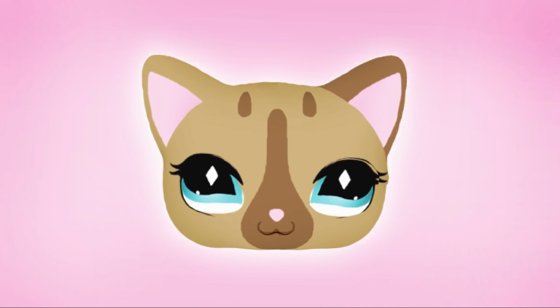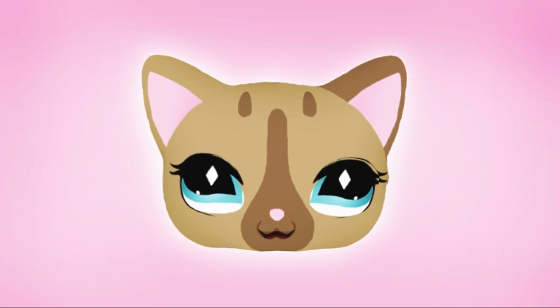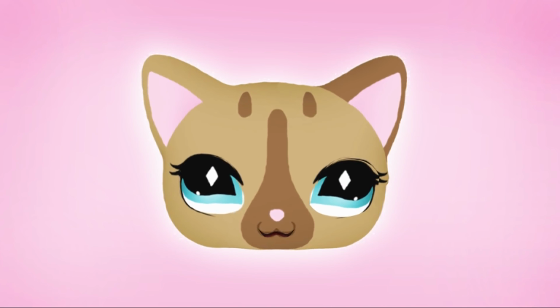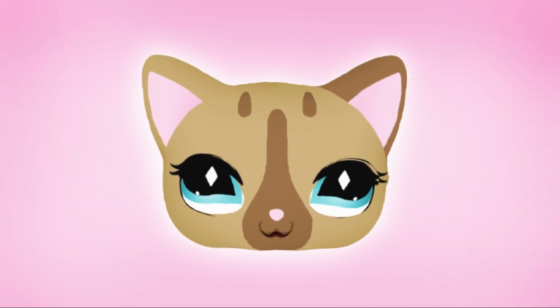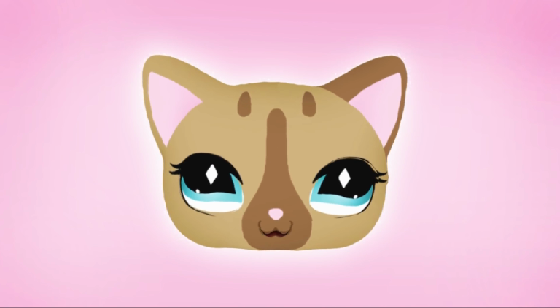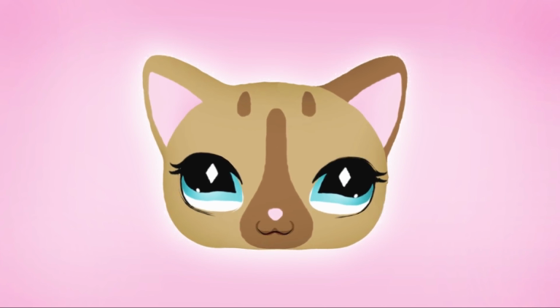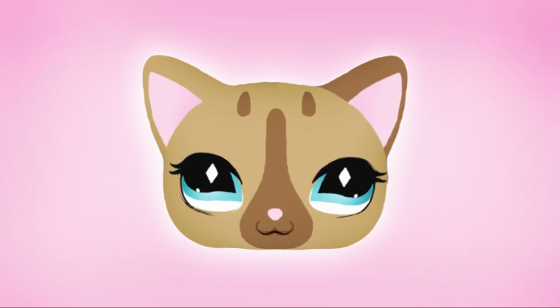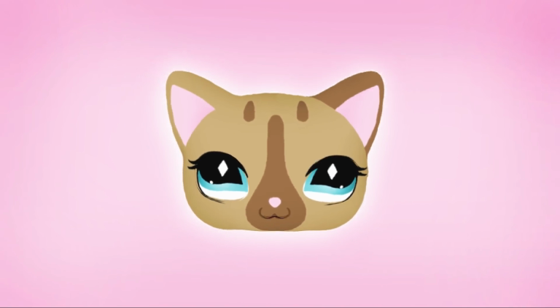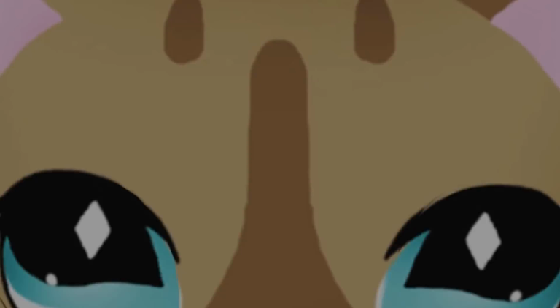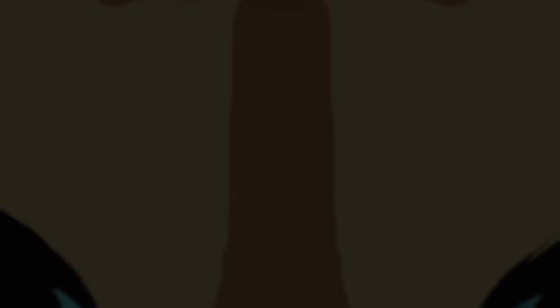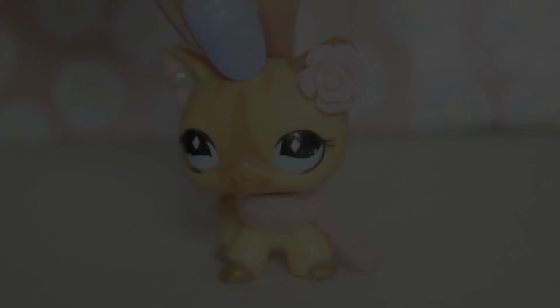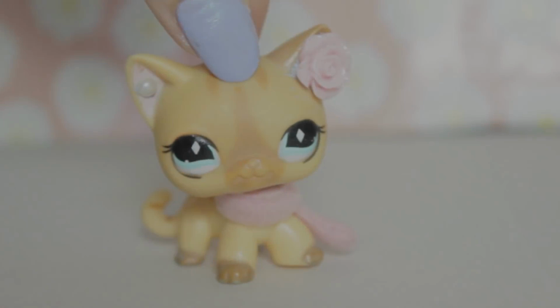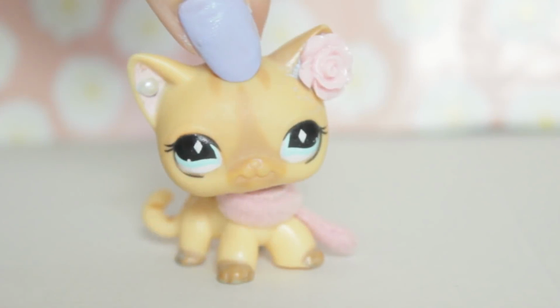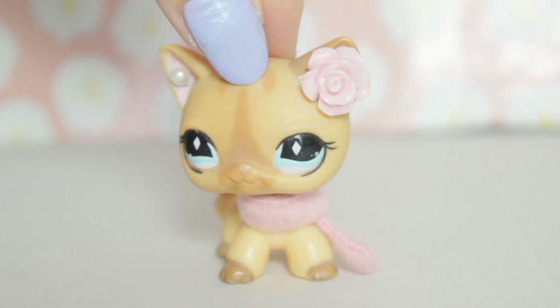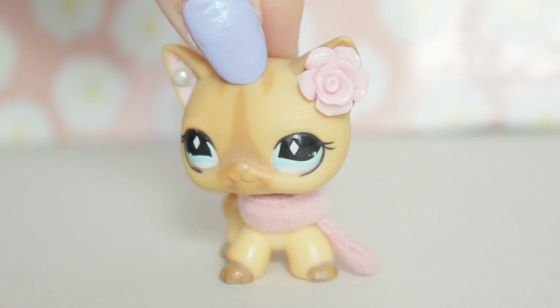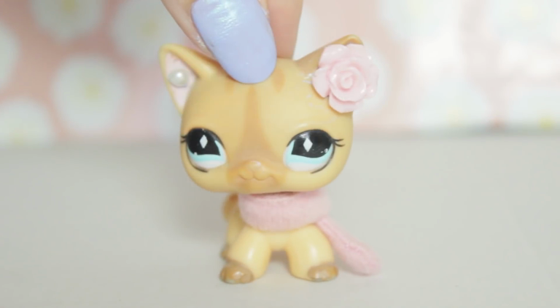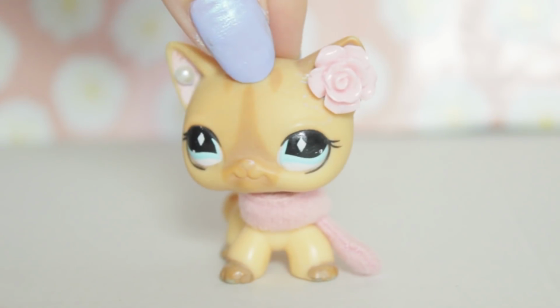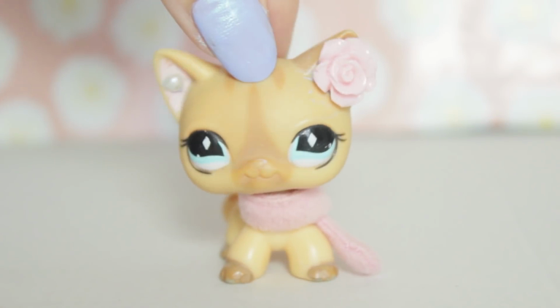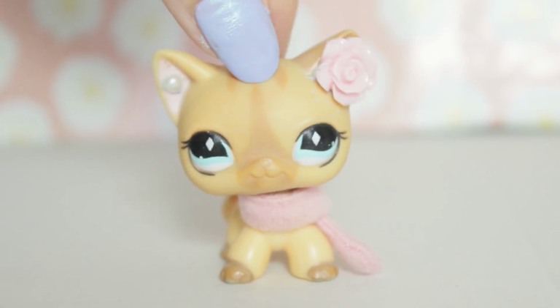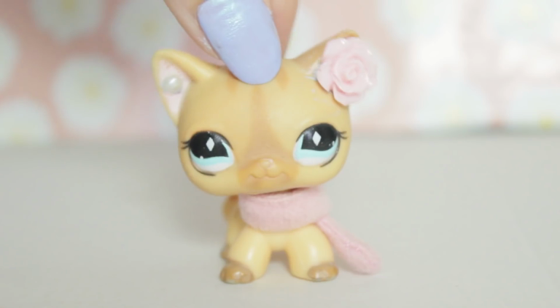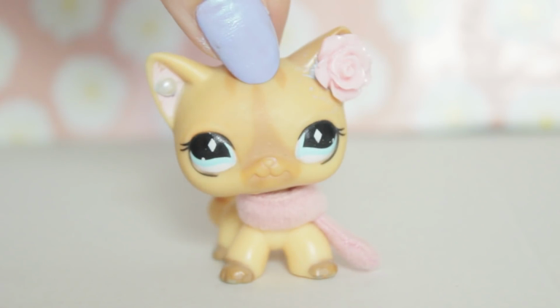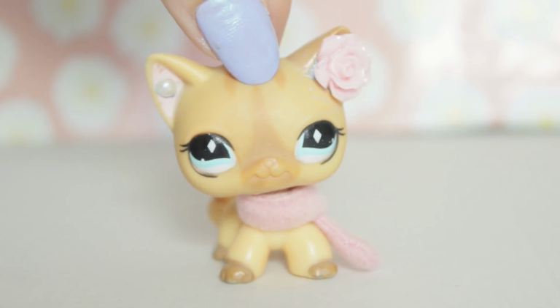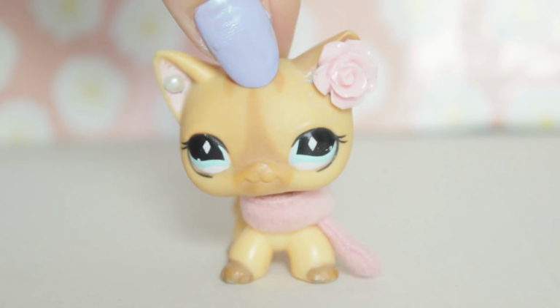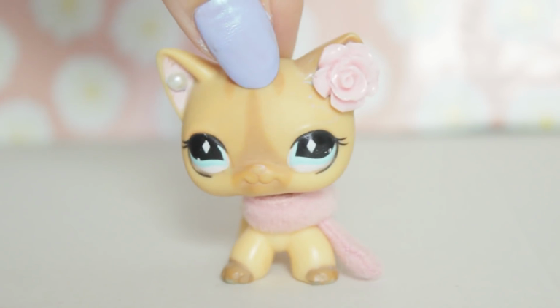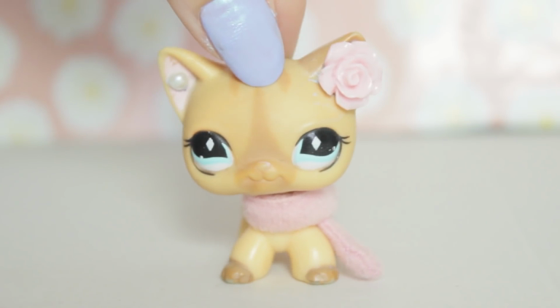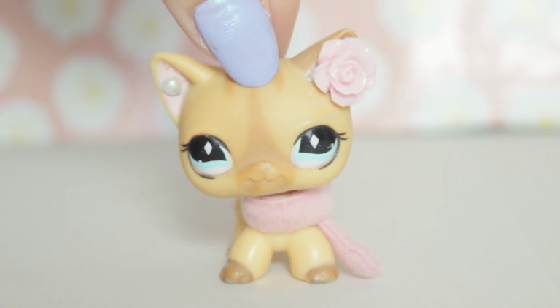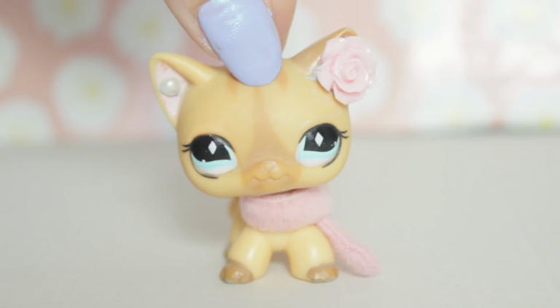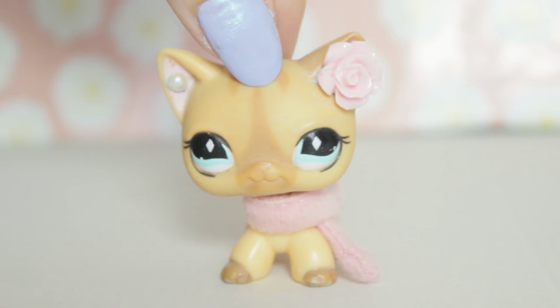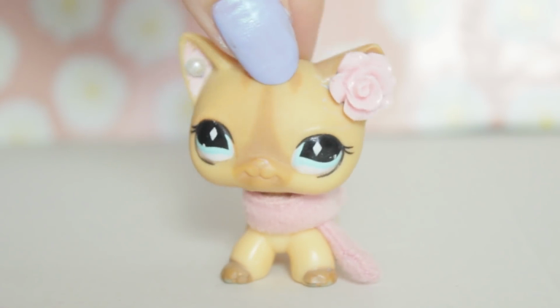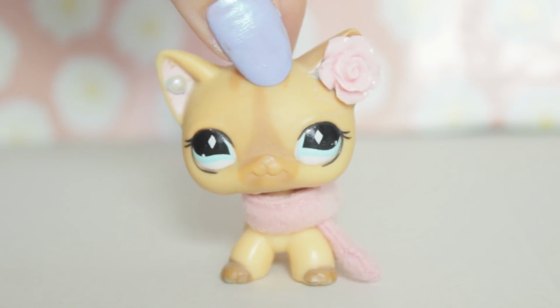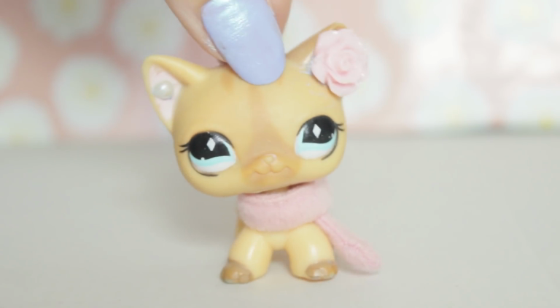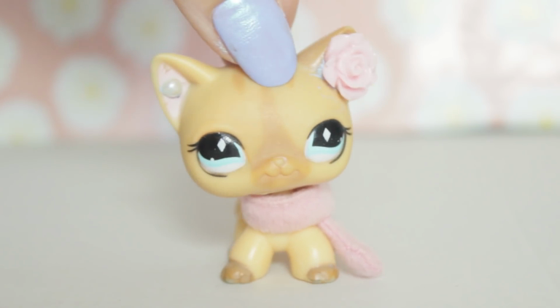Alice LPS. Hey everyone, and happy early Christmas because today is Secret Santa time!